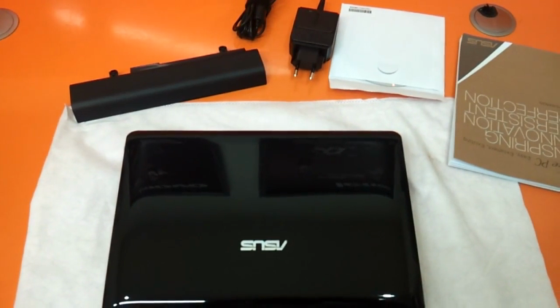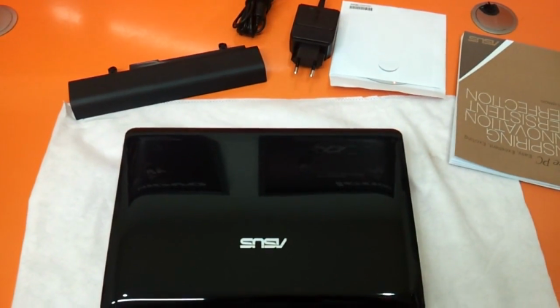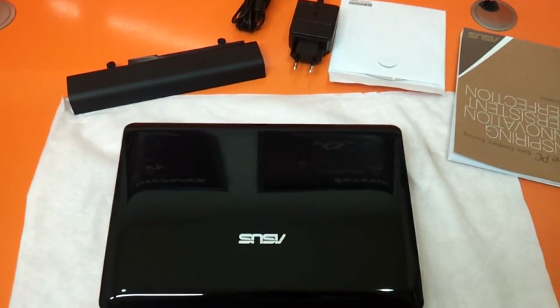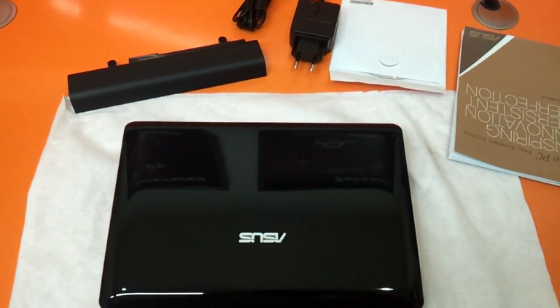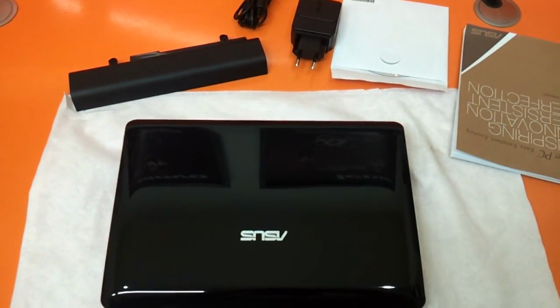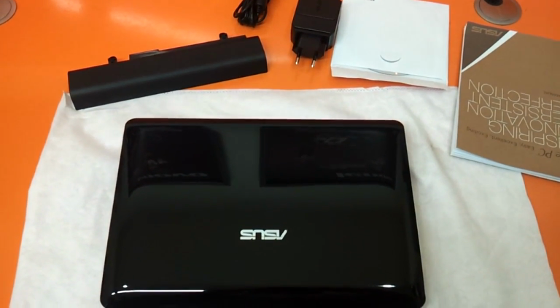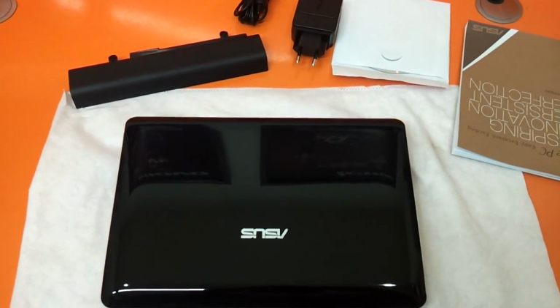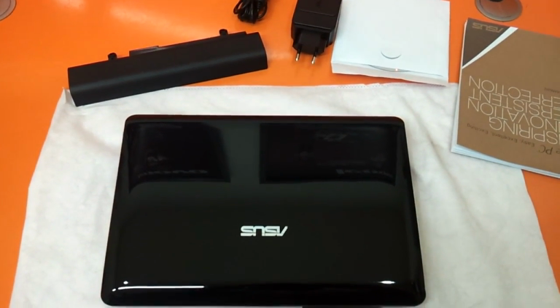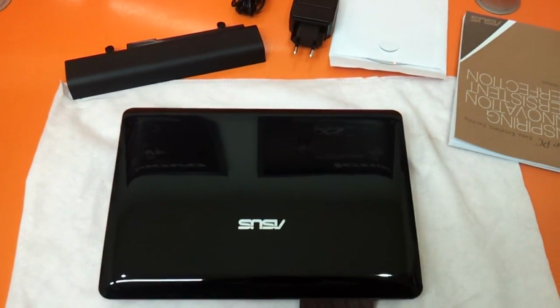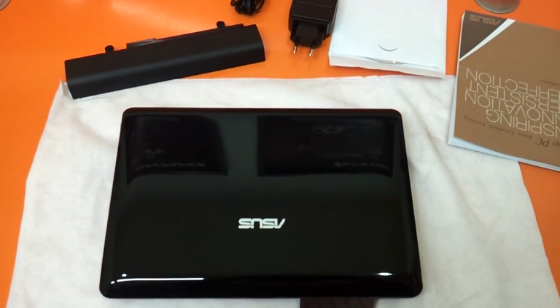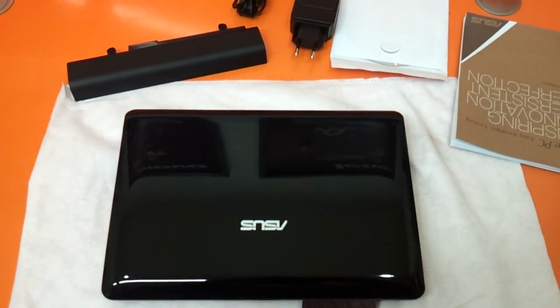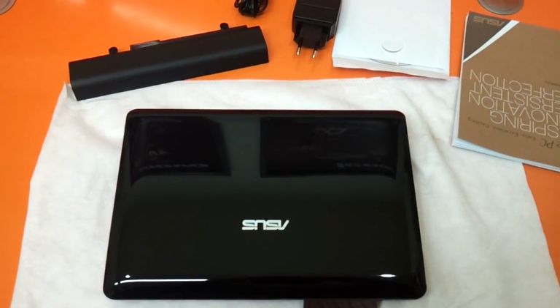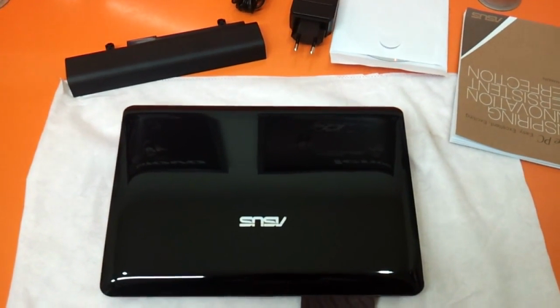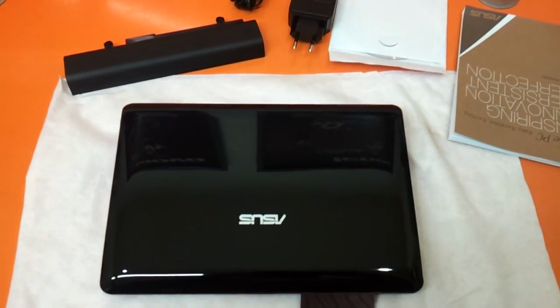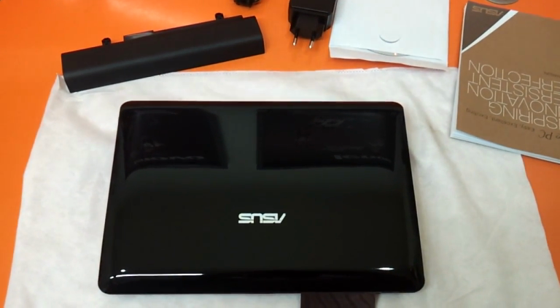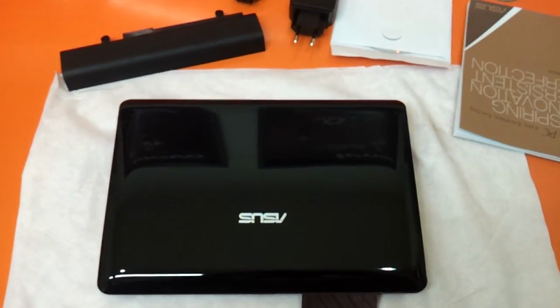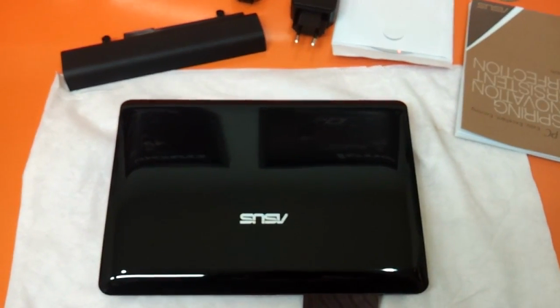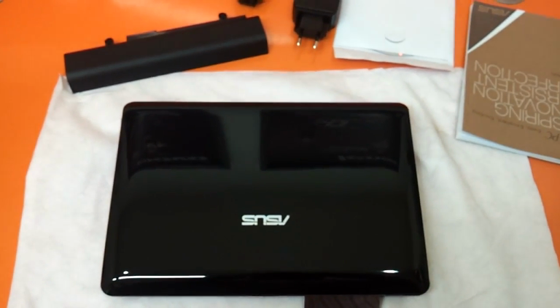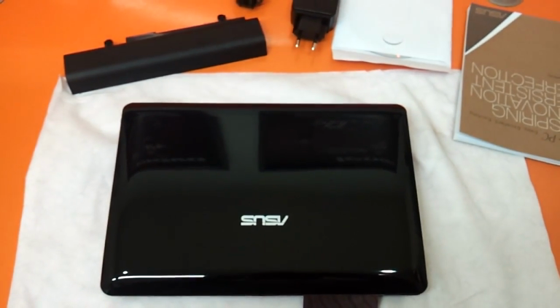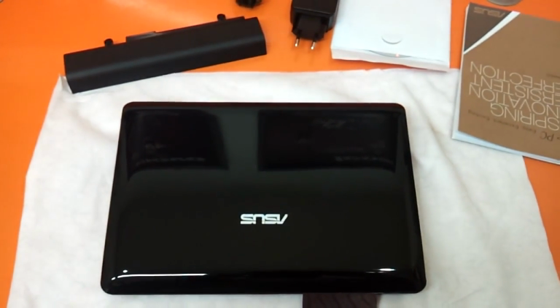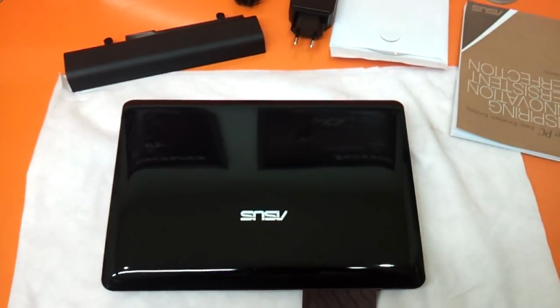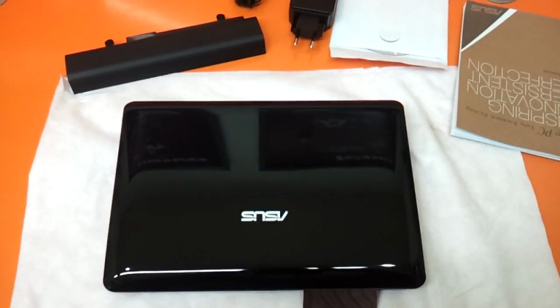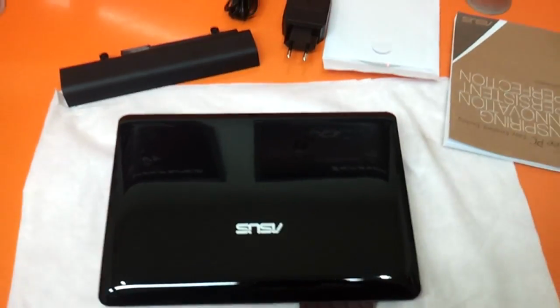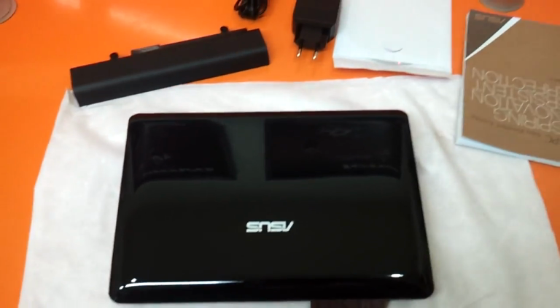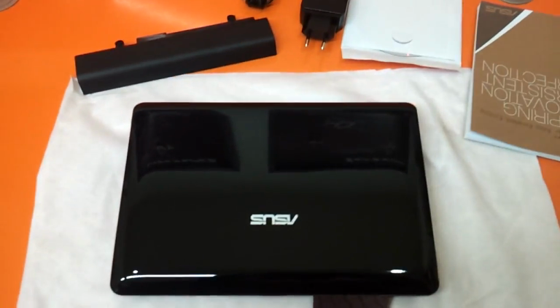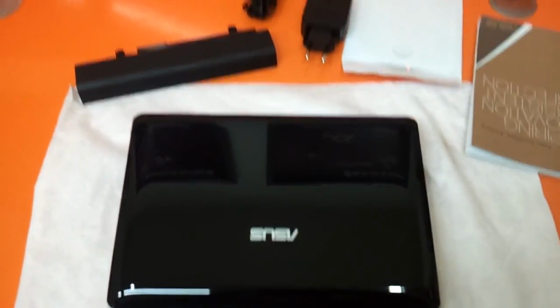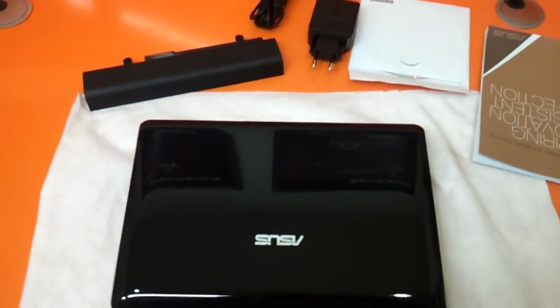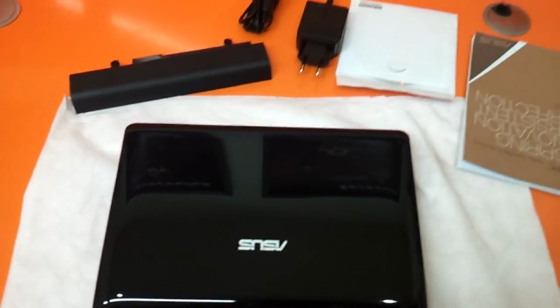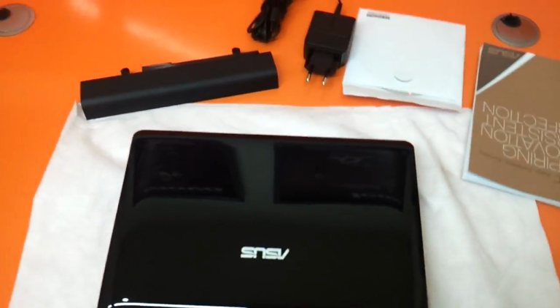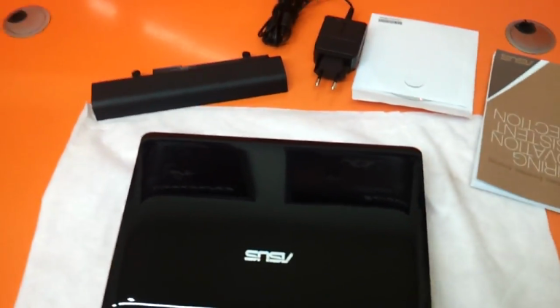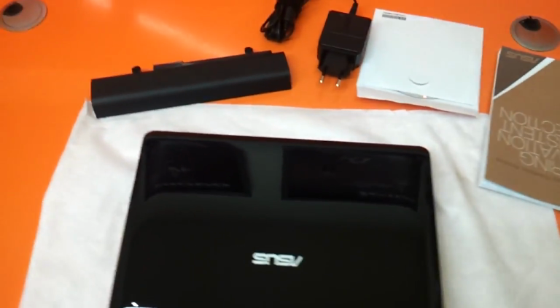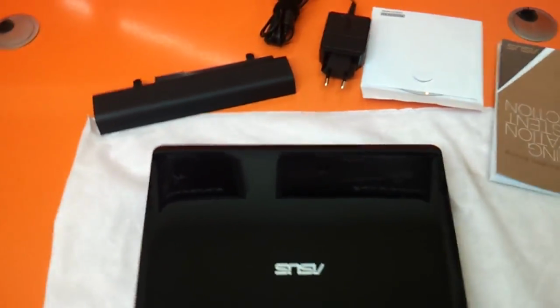Hi friends, today we are reviewing the ASUS 1015PX netbook. Let's see what we have in the box.